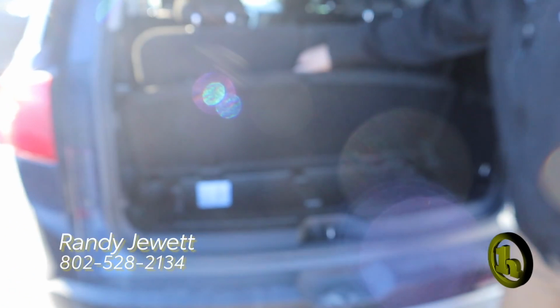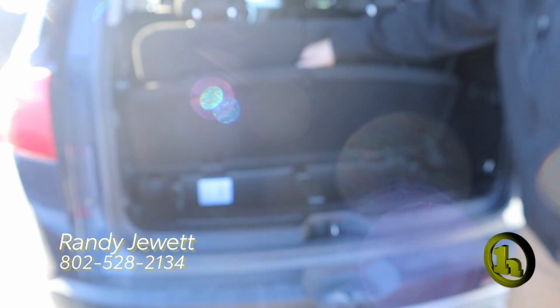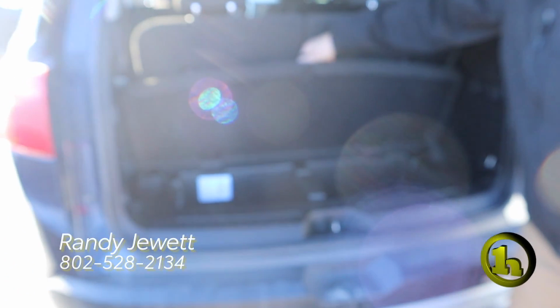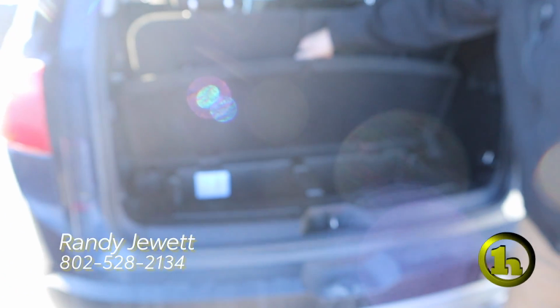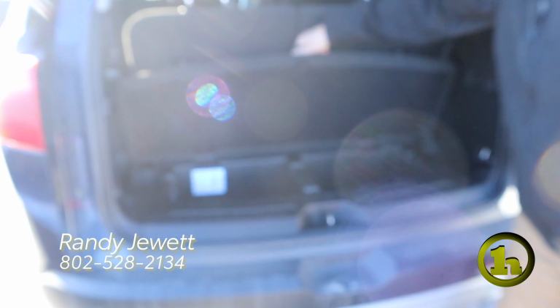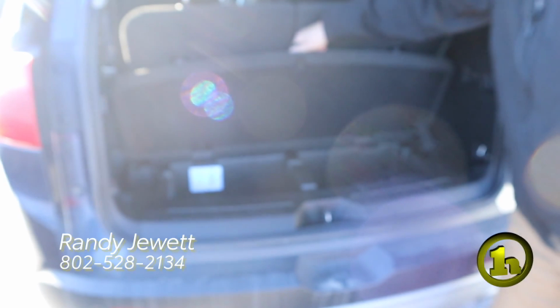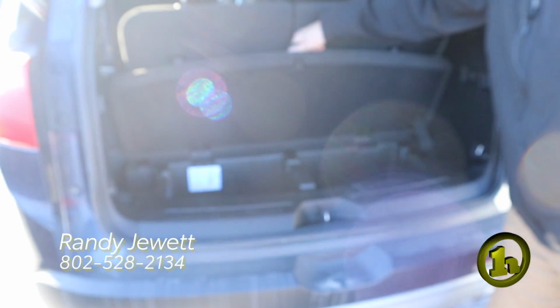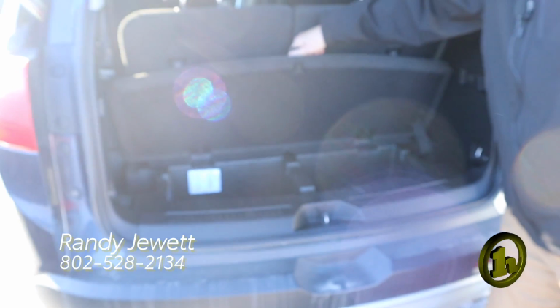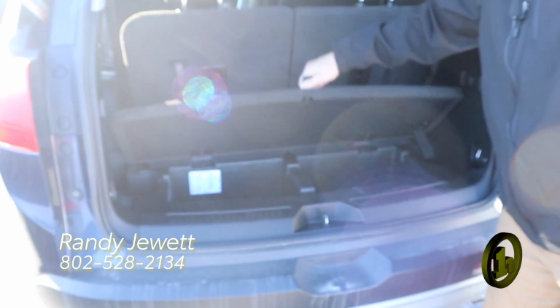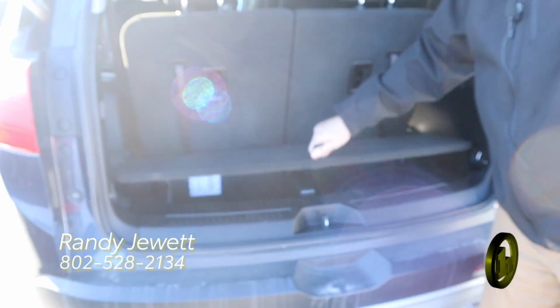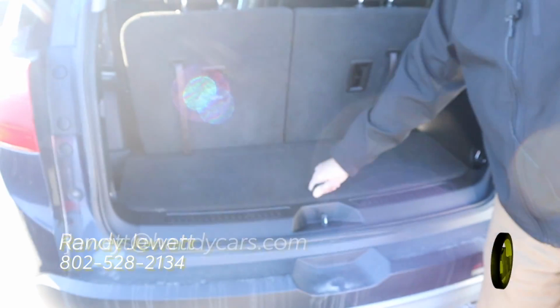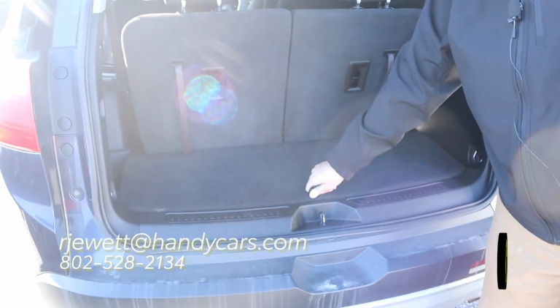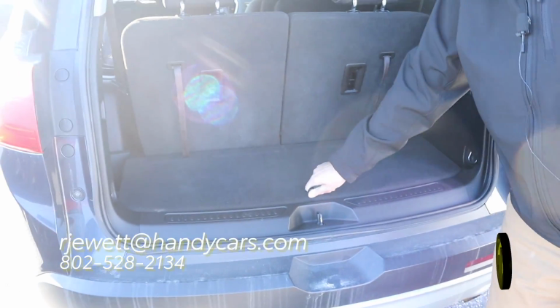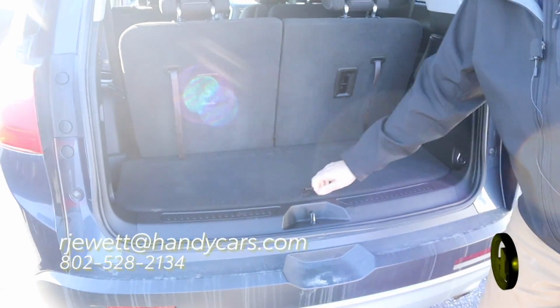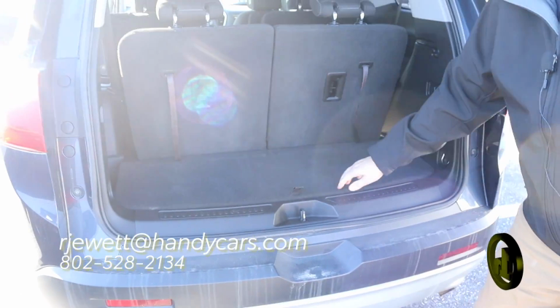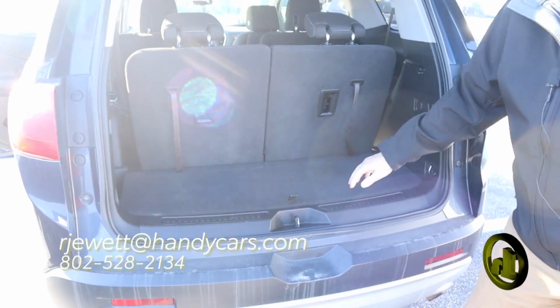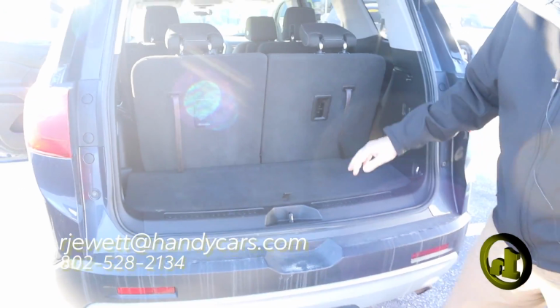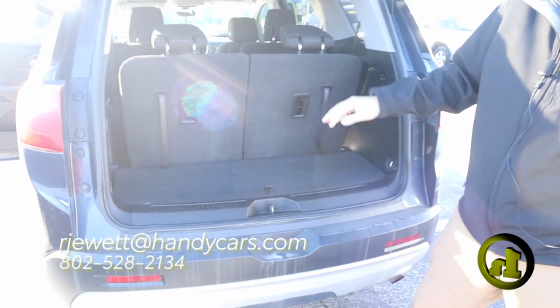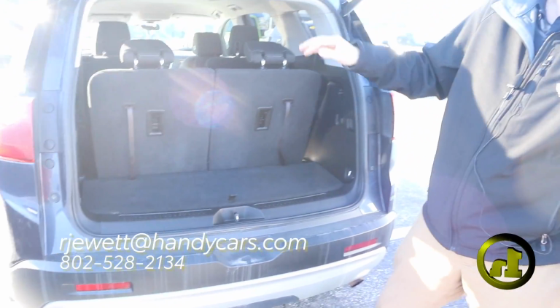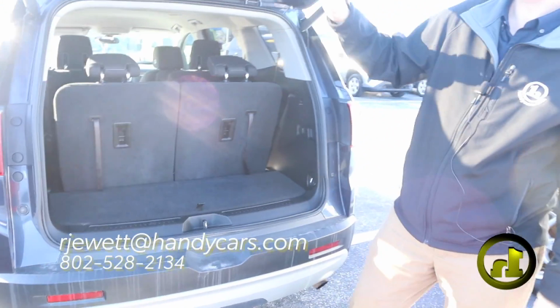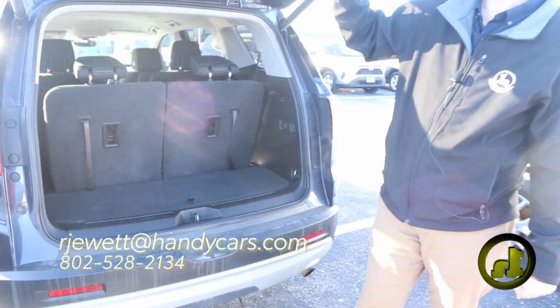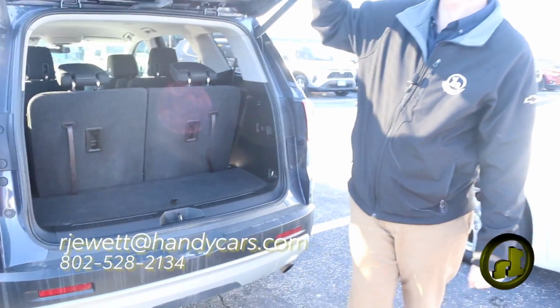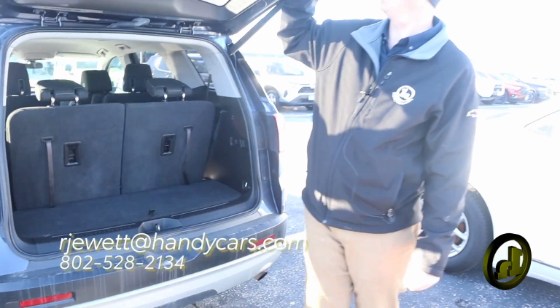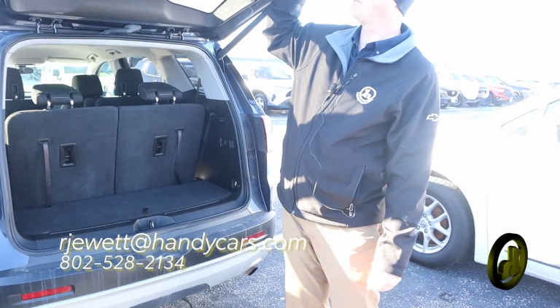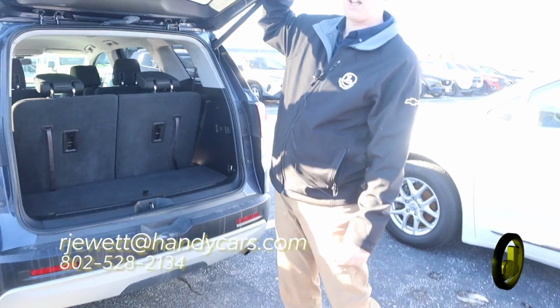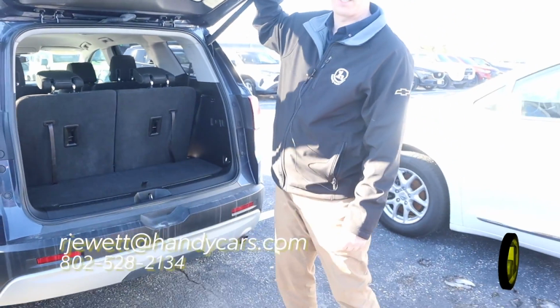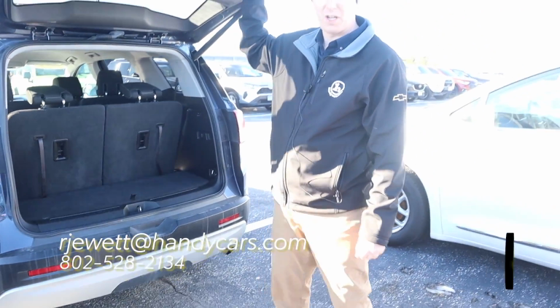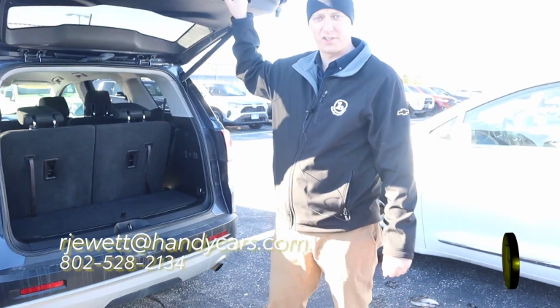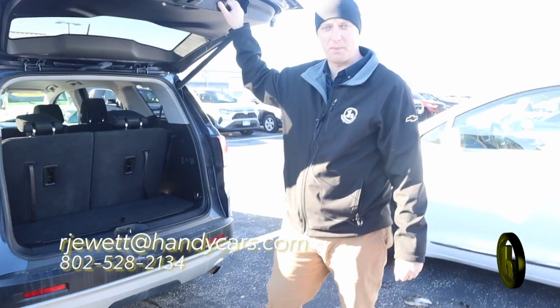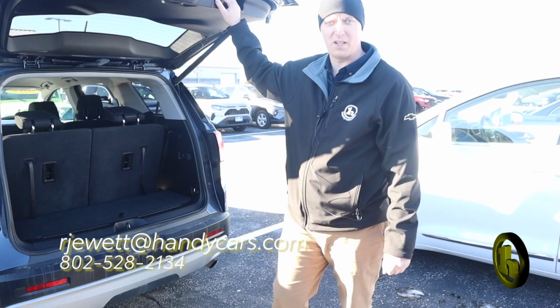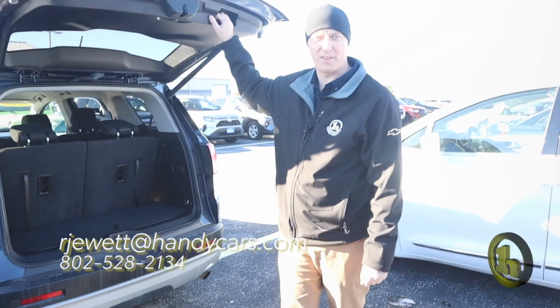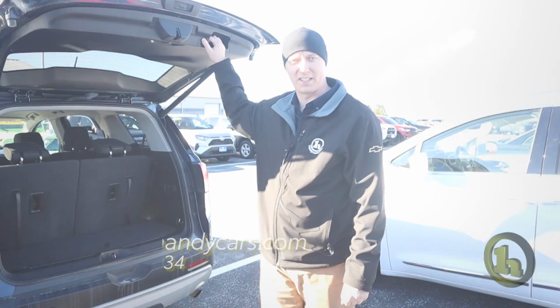And that is the GMC Acadia. If you have any questions, let me know. Thanks.